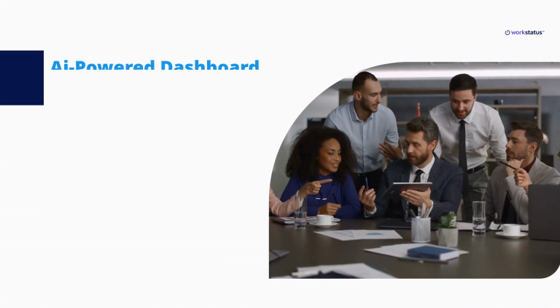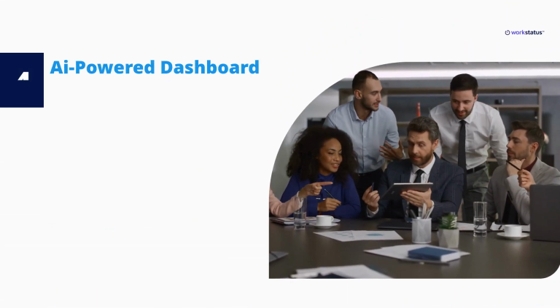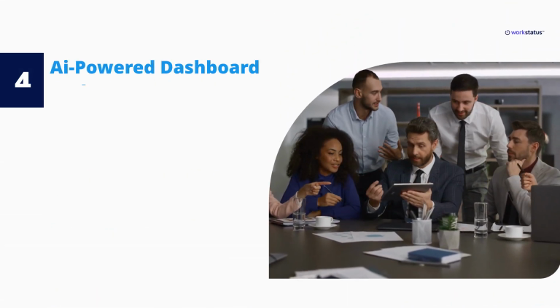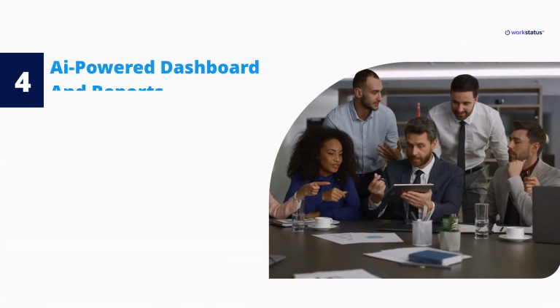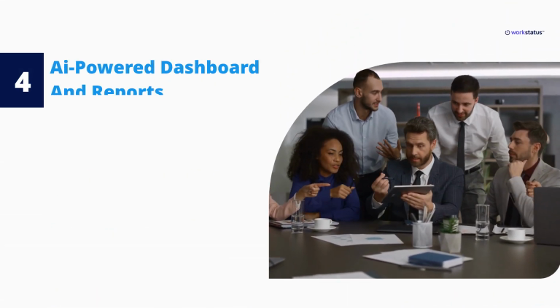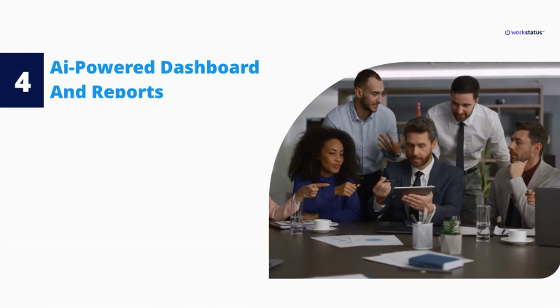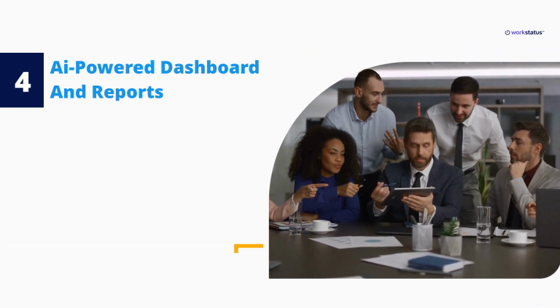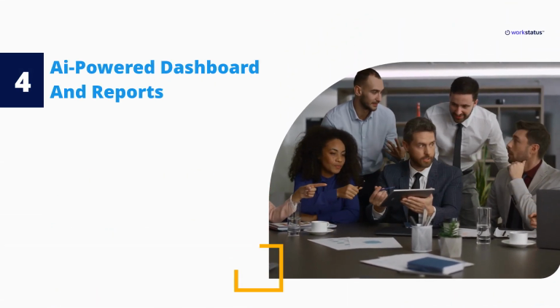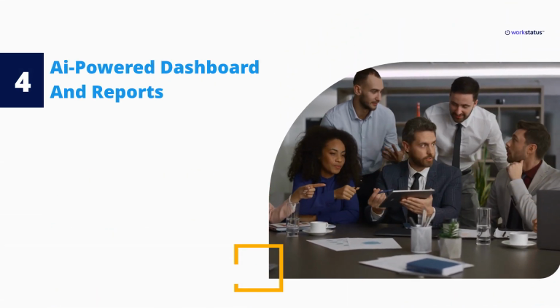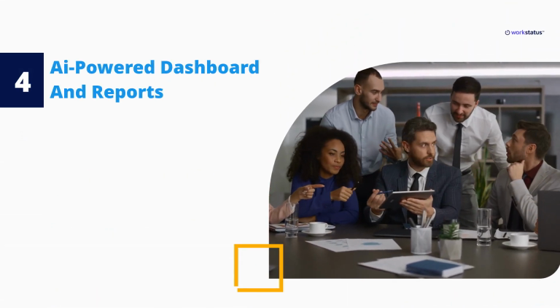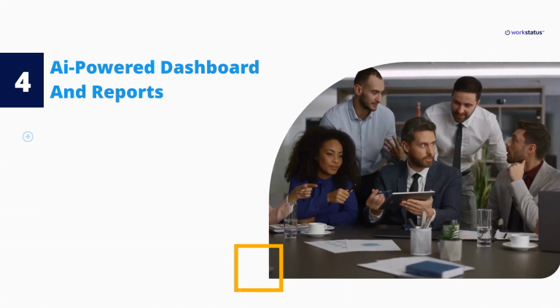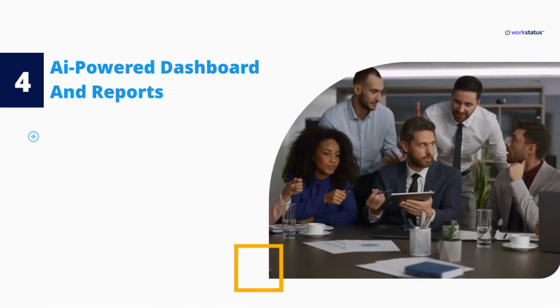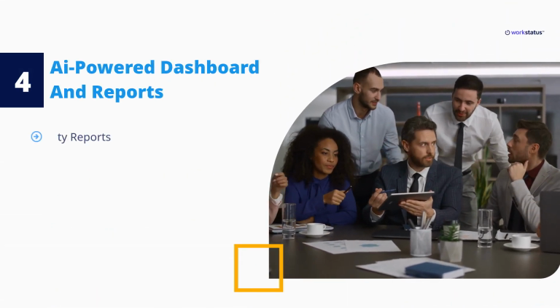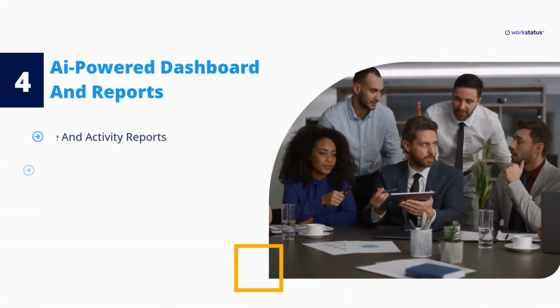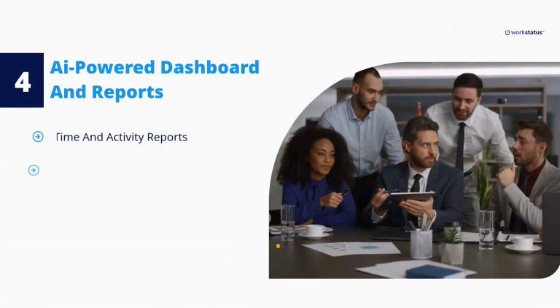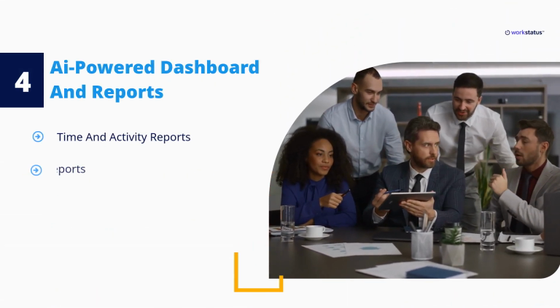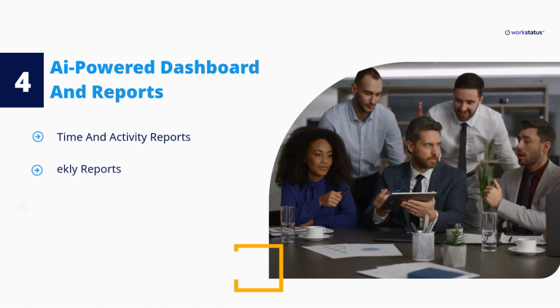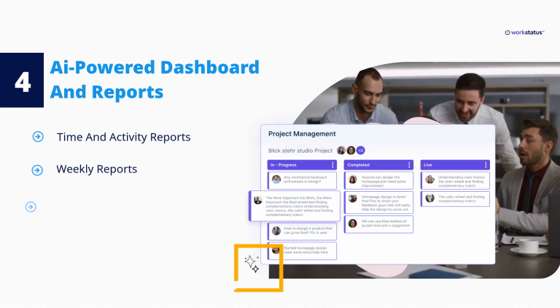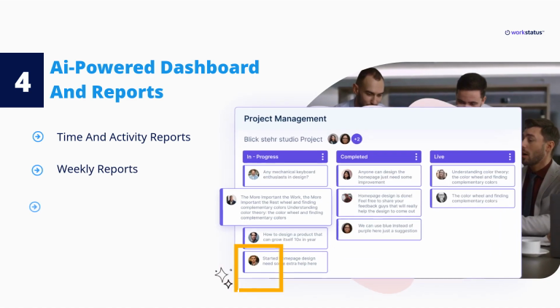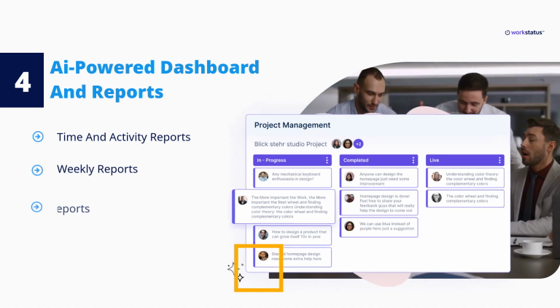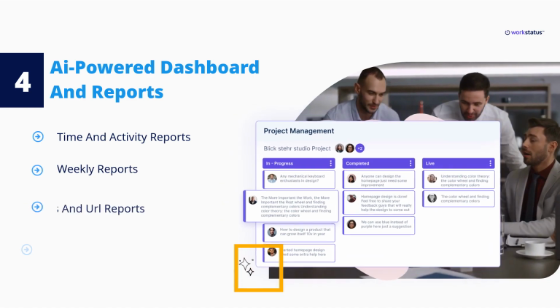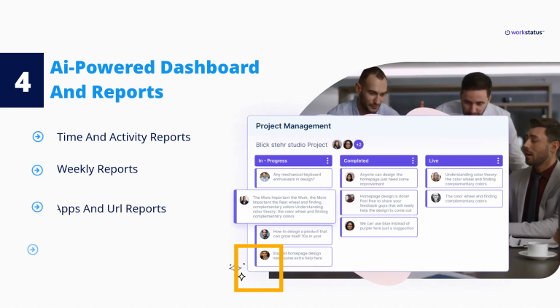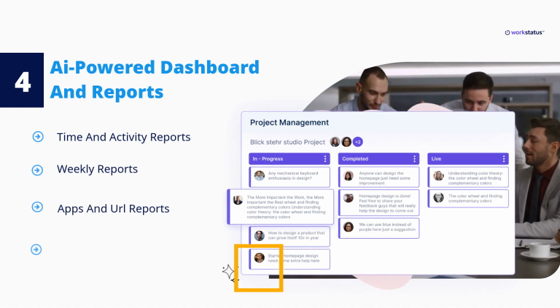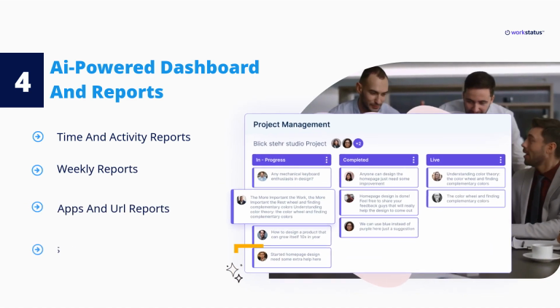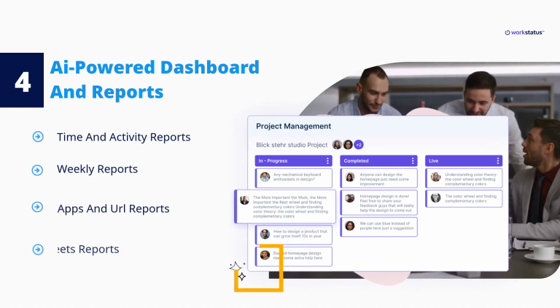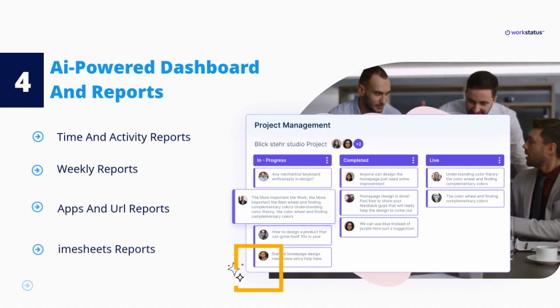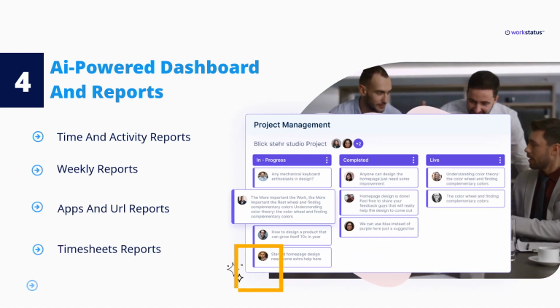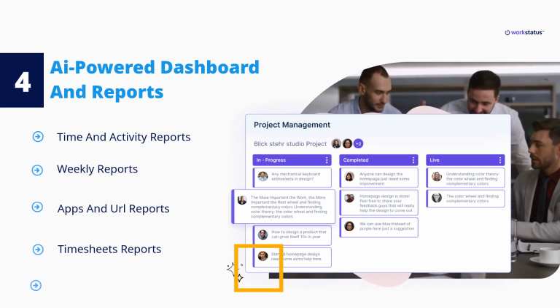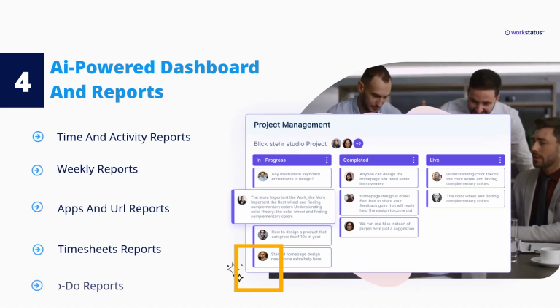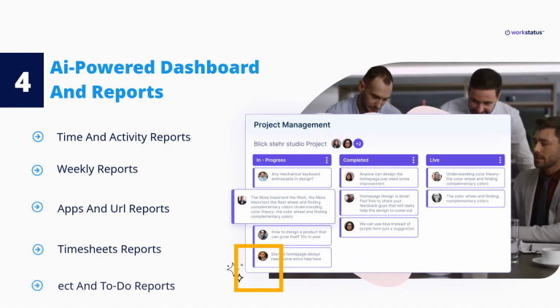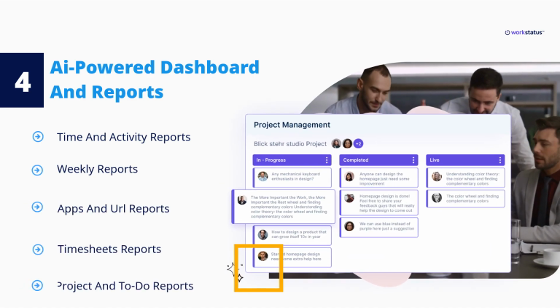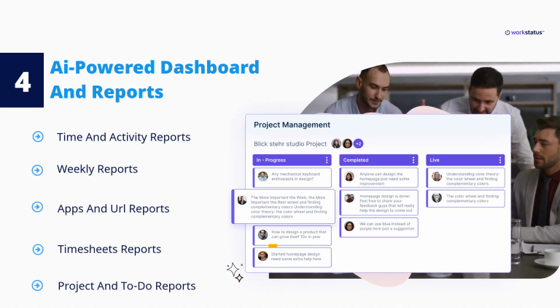iPowered Dashboard and Reports. This displays all relevant metrics in one place, including: